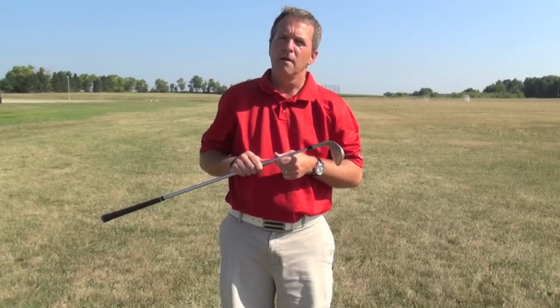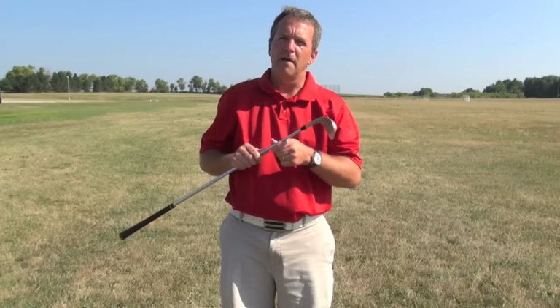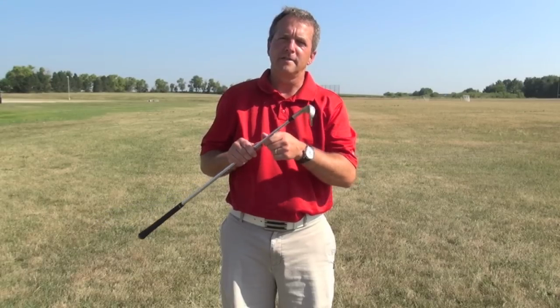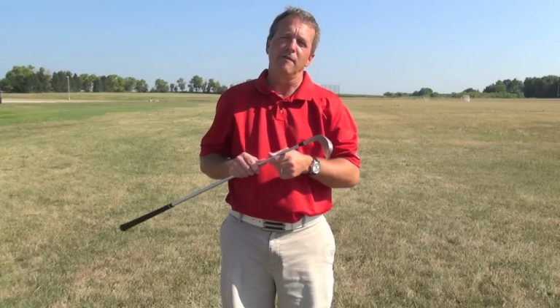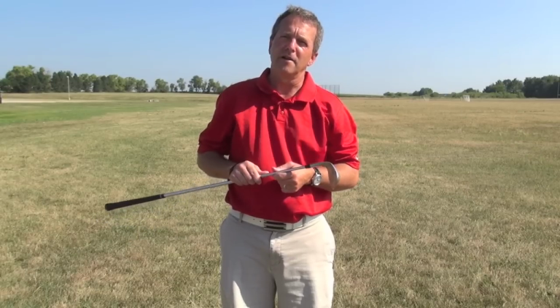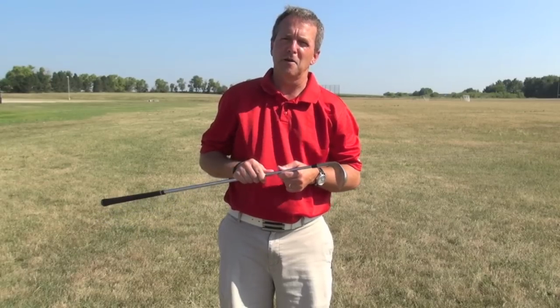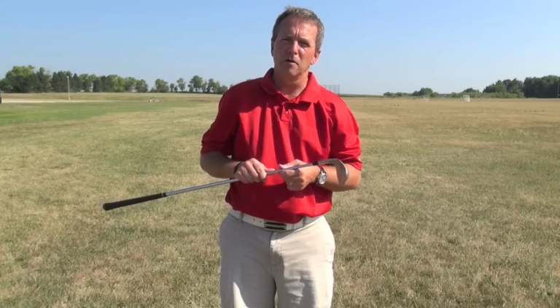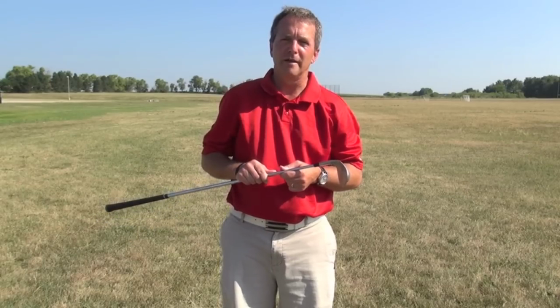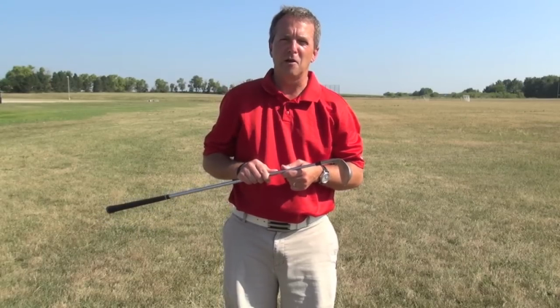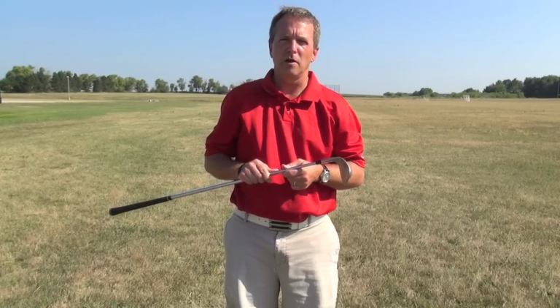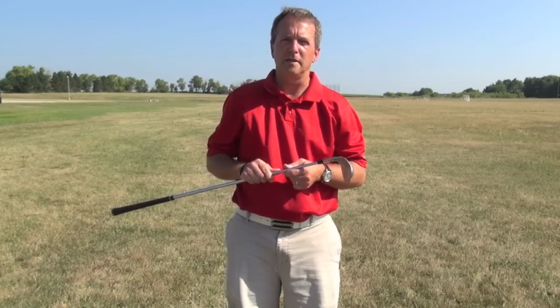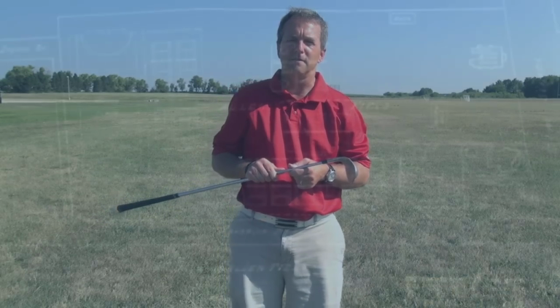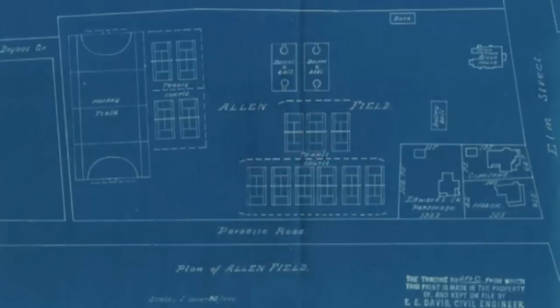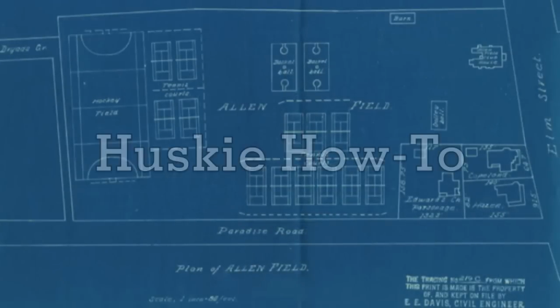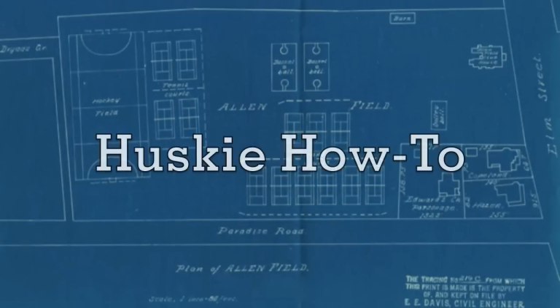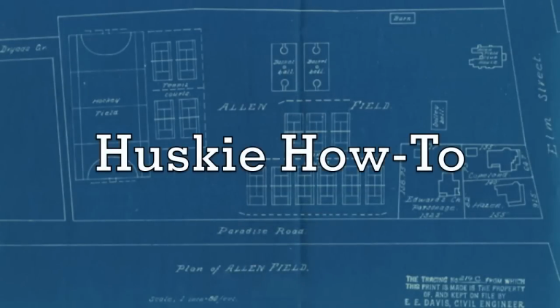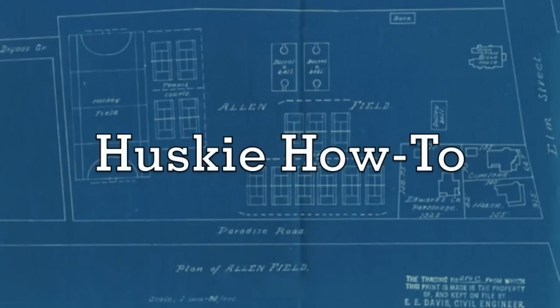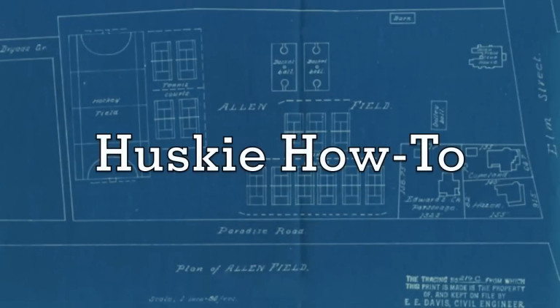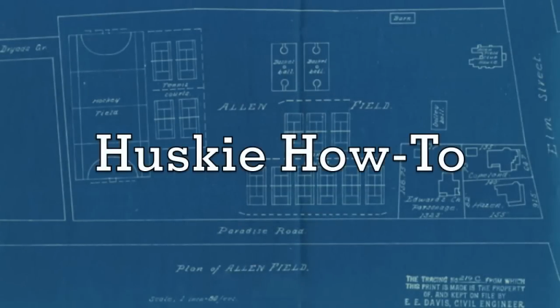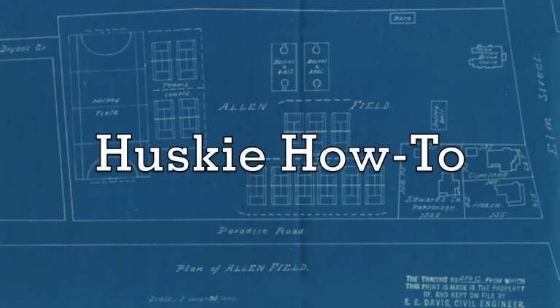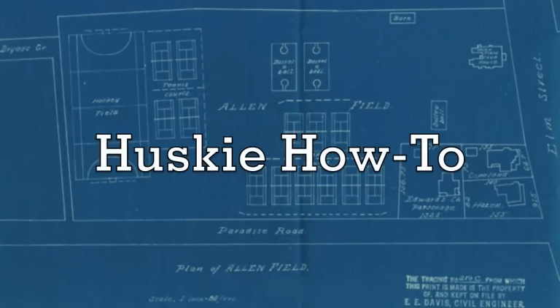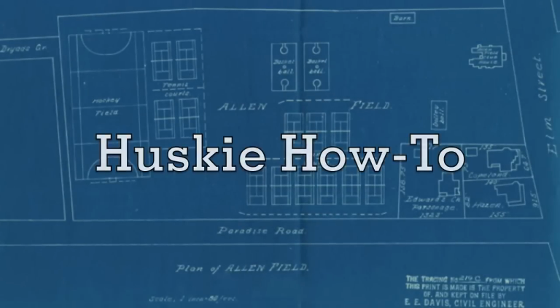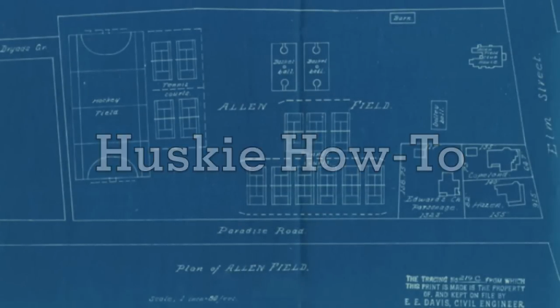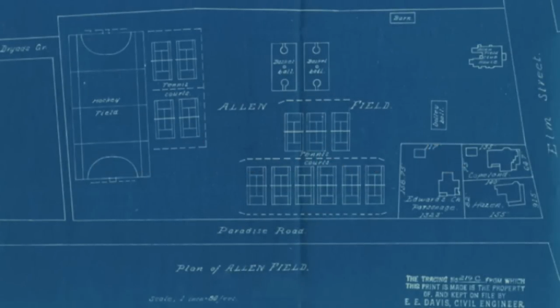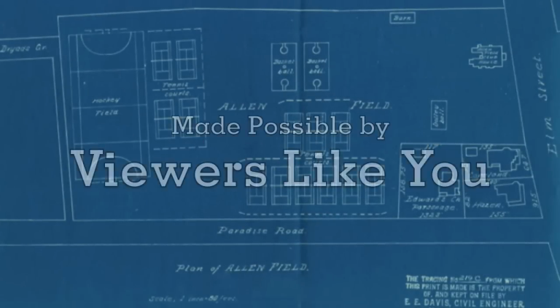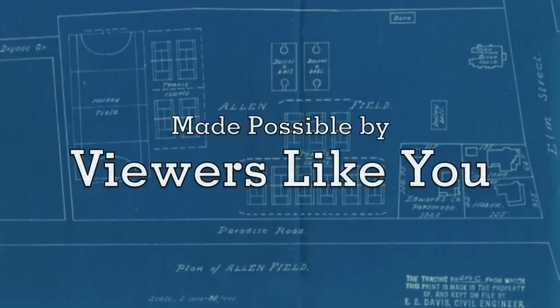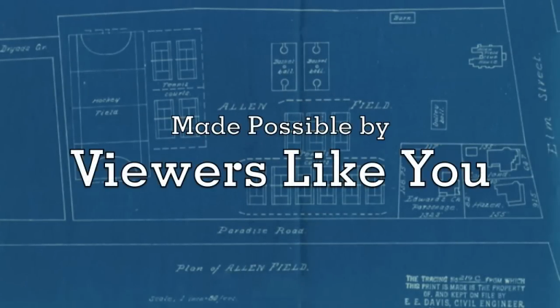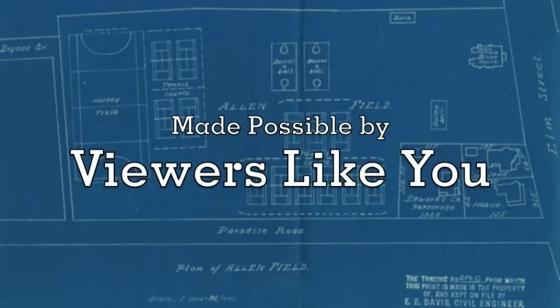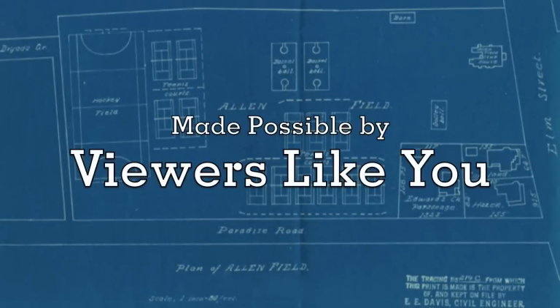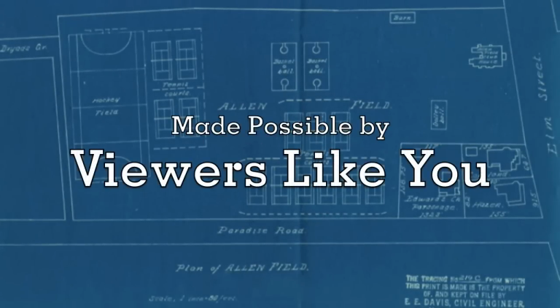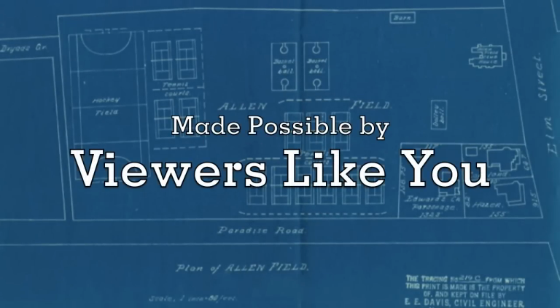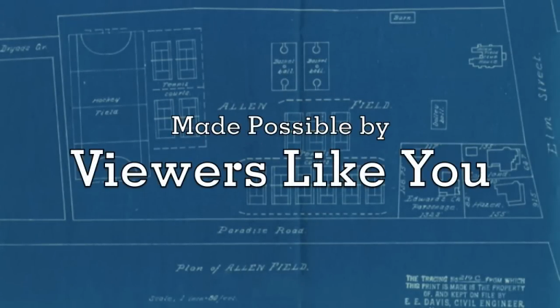Thanks, have a great summer, and go Huskies! This episode of Husky How To is made possible by viewers like you.